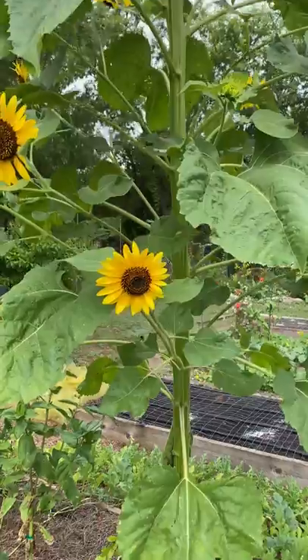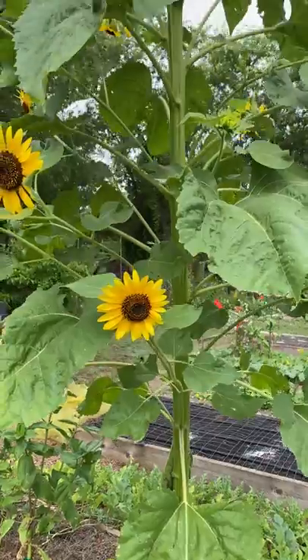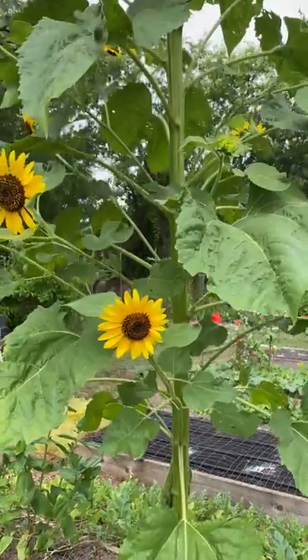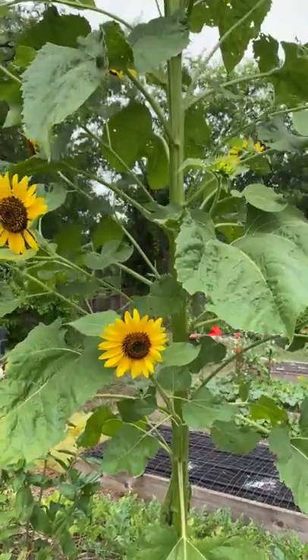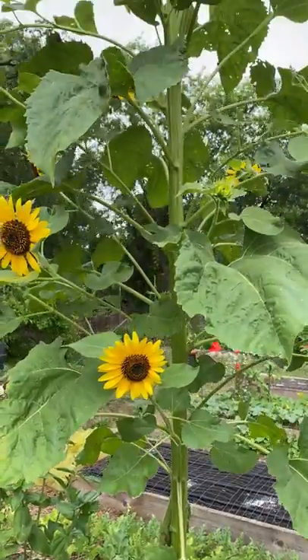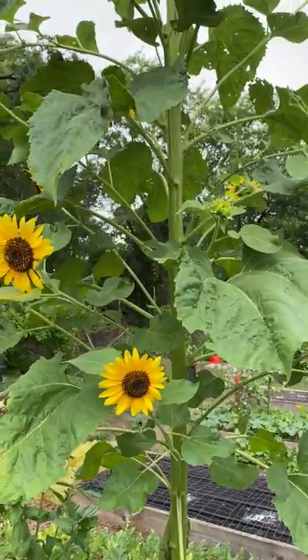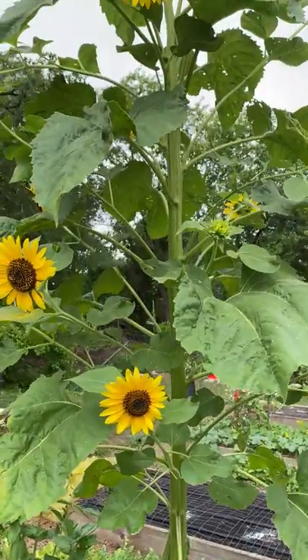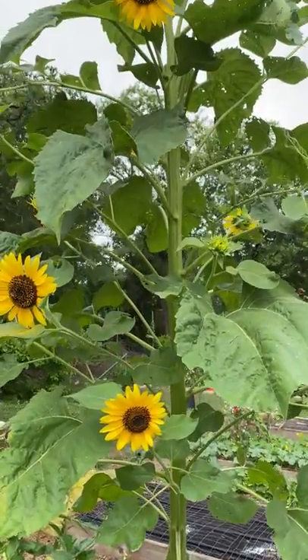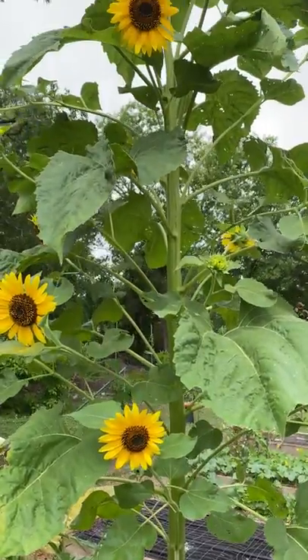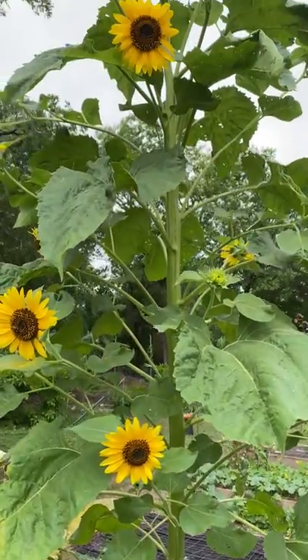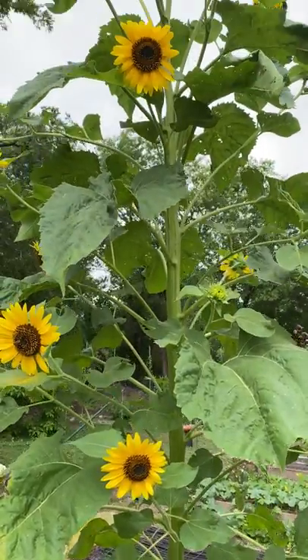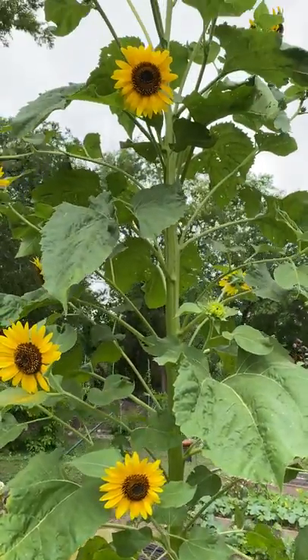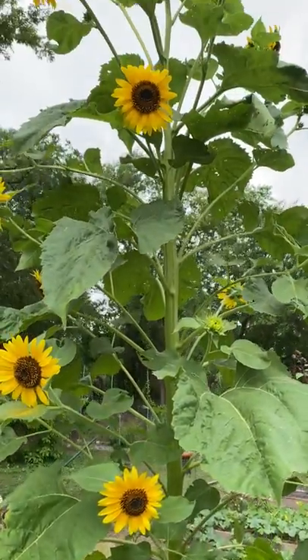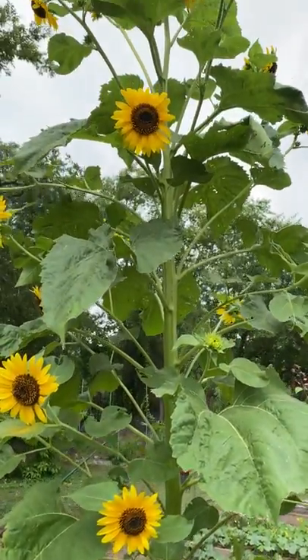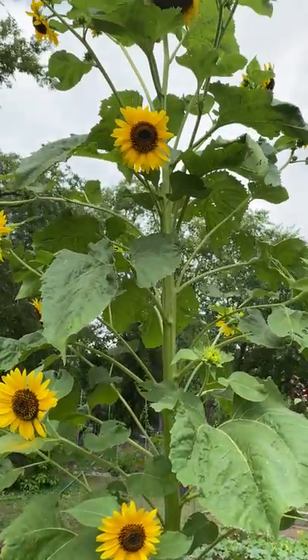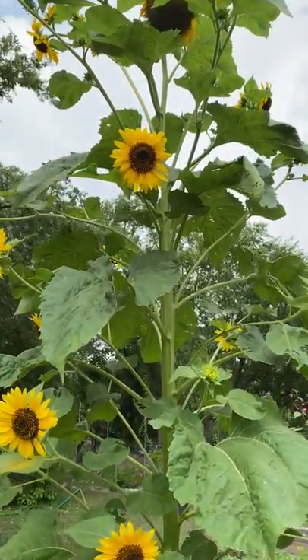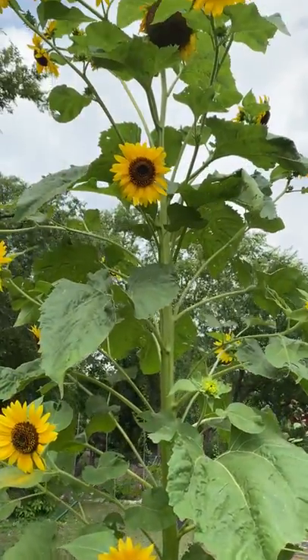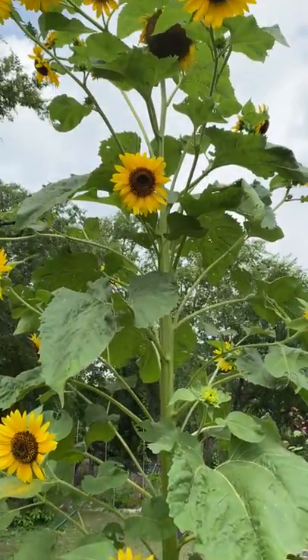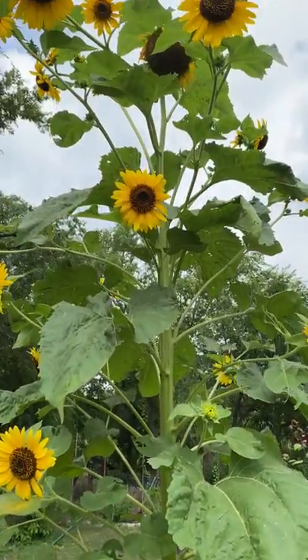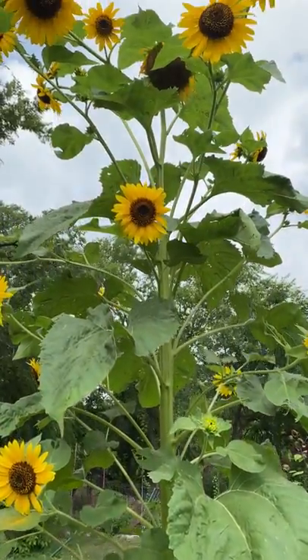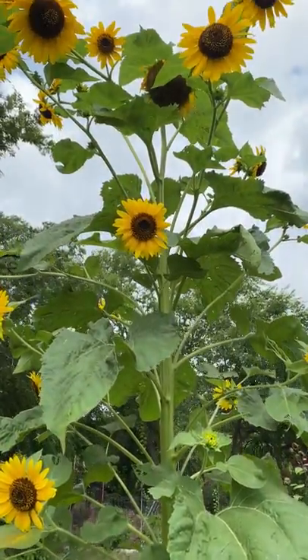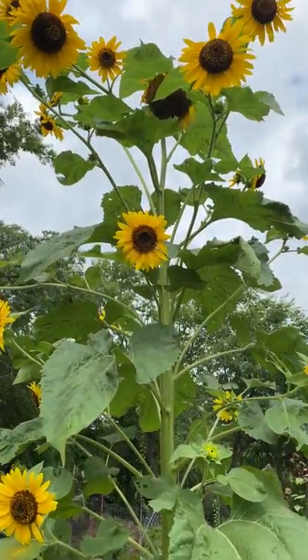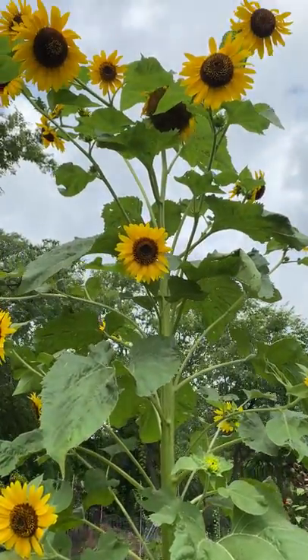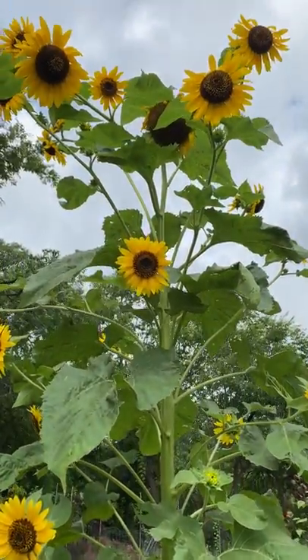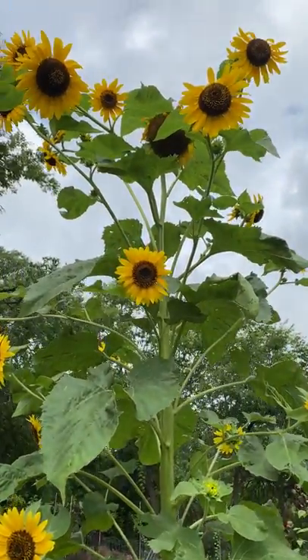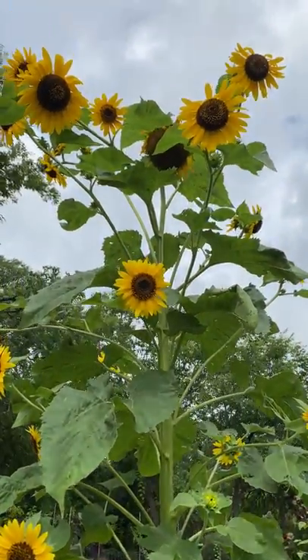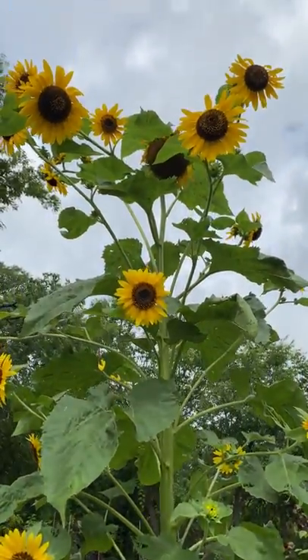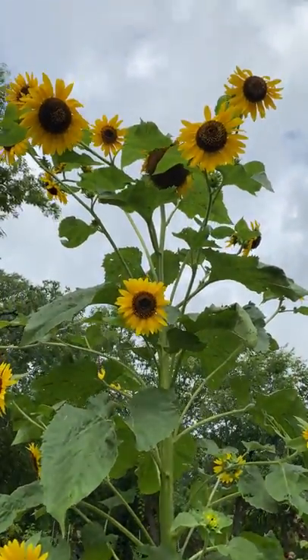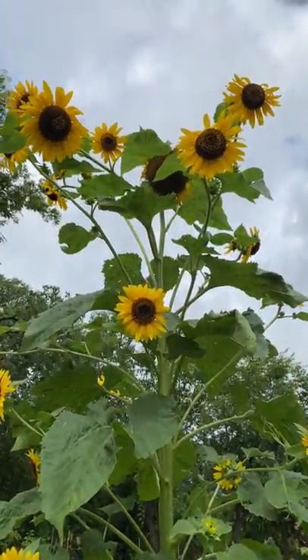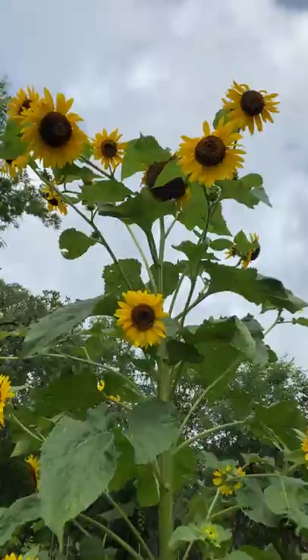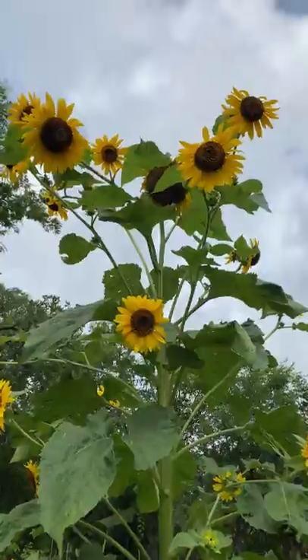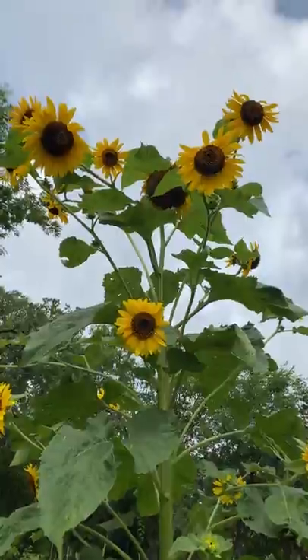This is the Hopi Dye sunflower. I got these from Southern Exposure Seed Exchange. I planted them on April 5th.